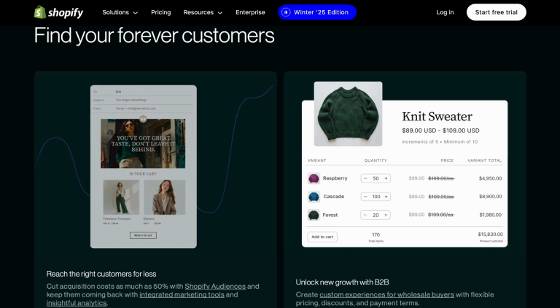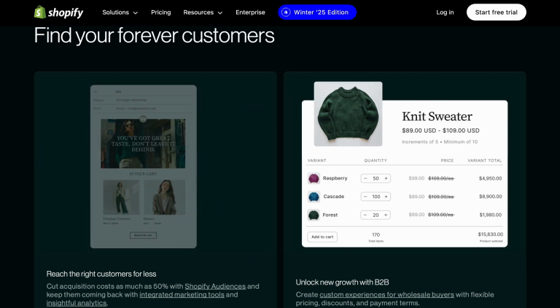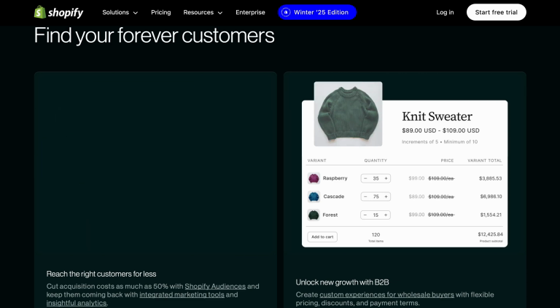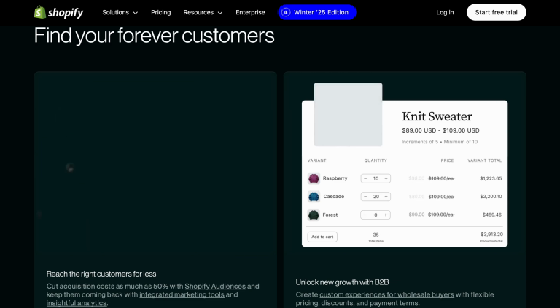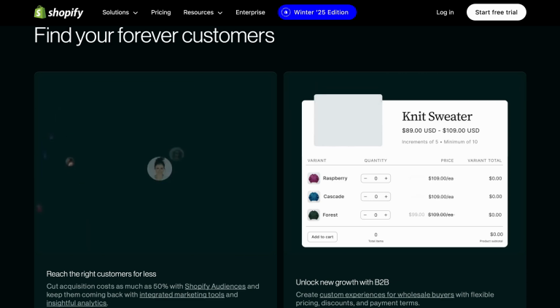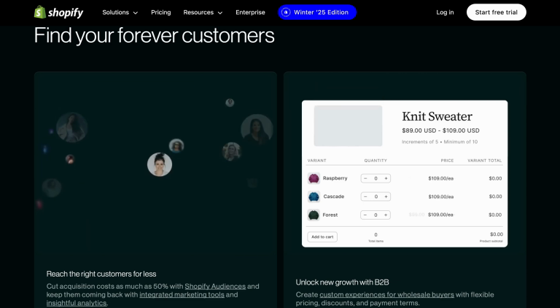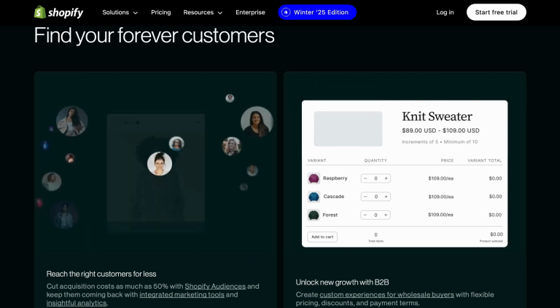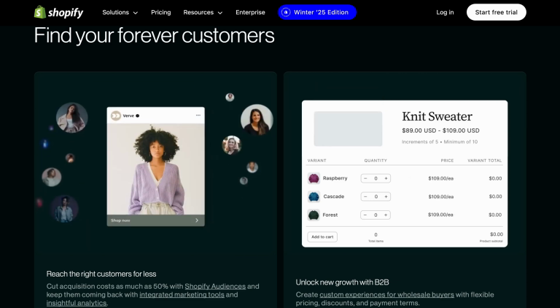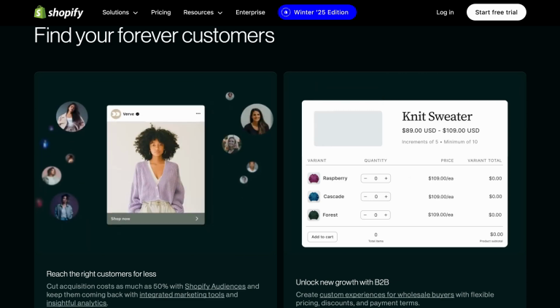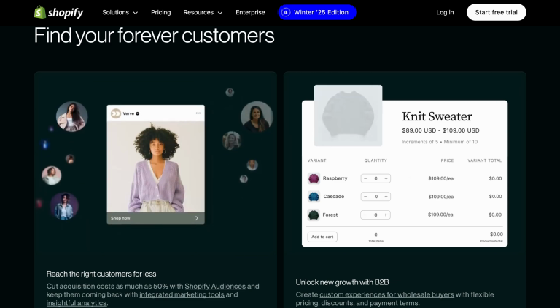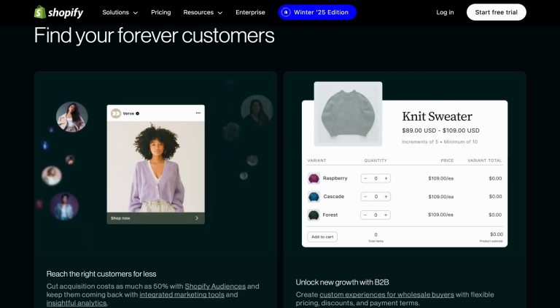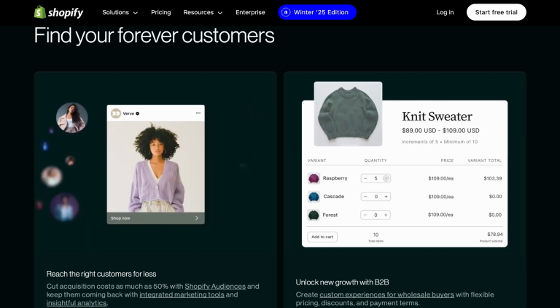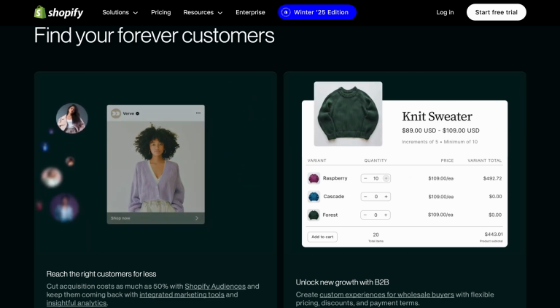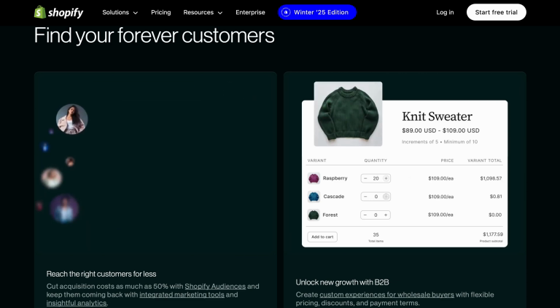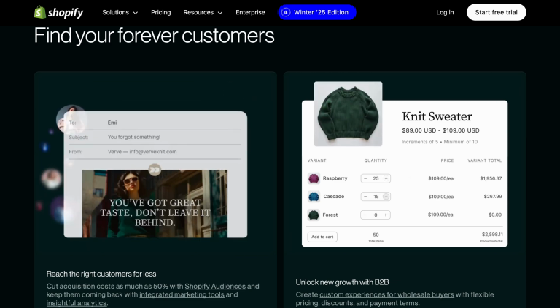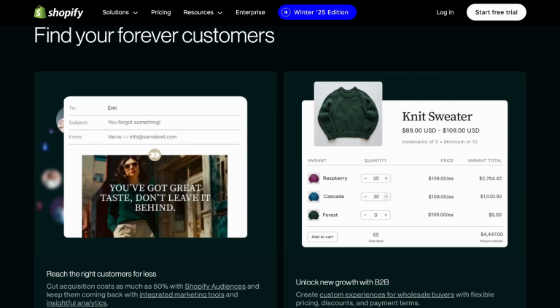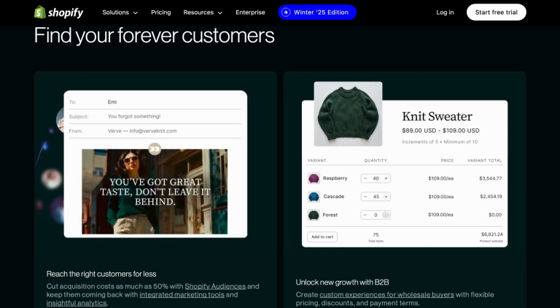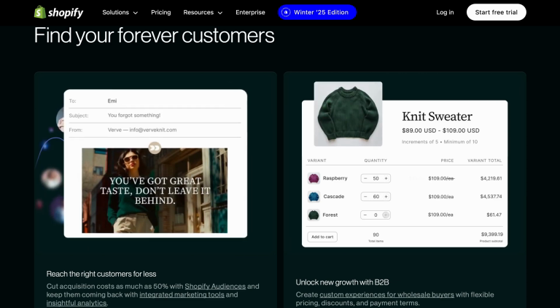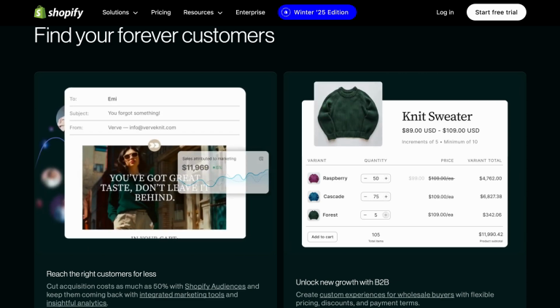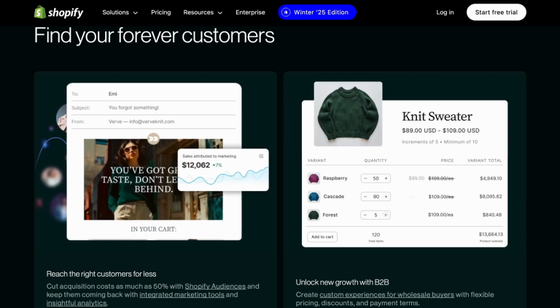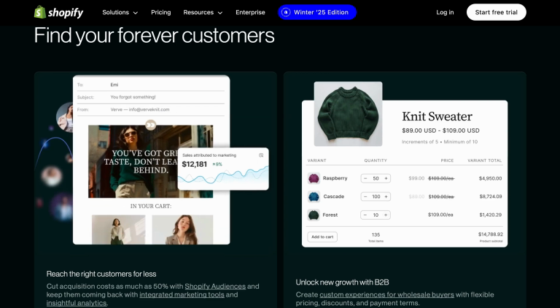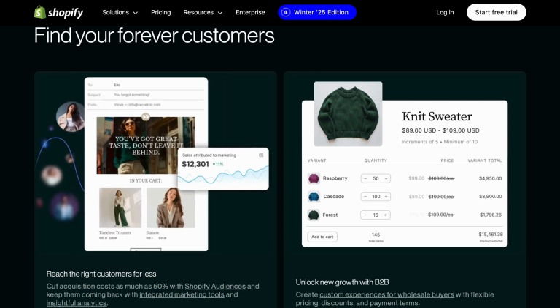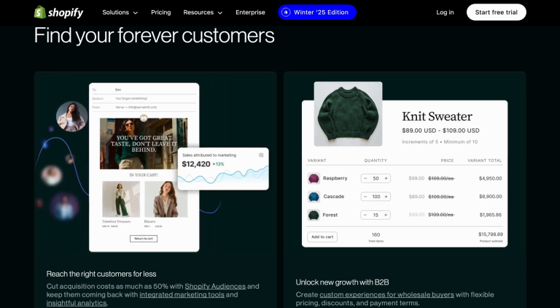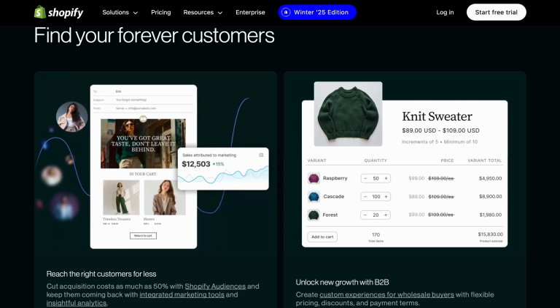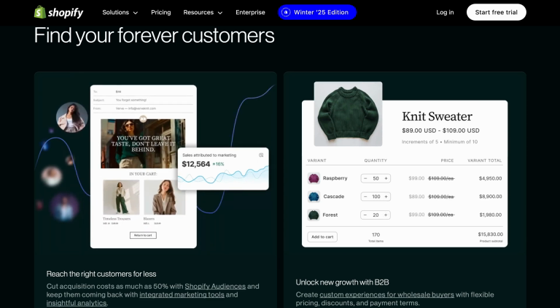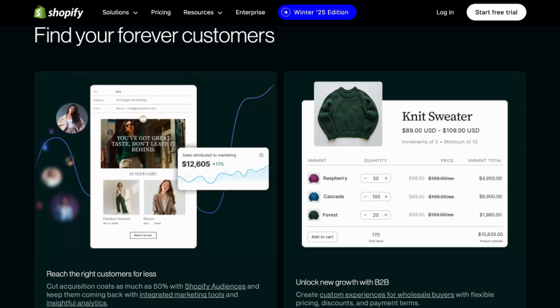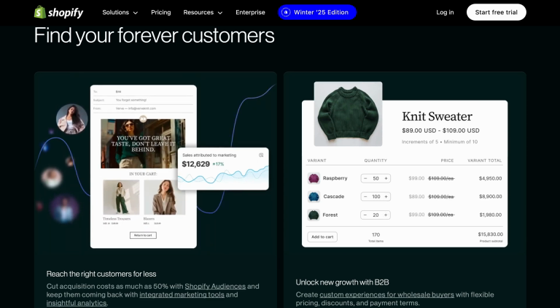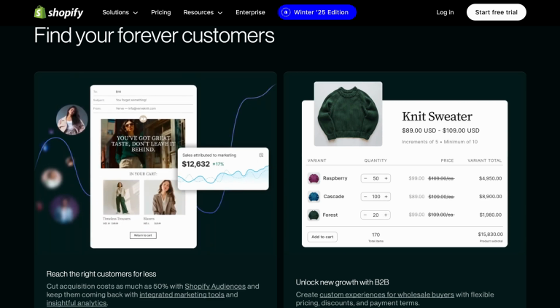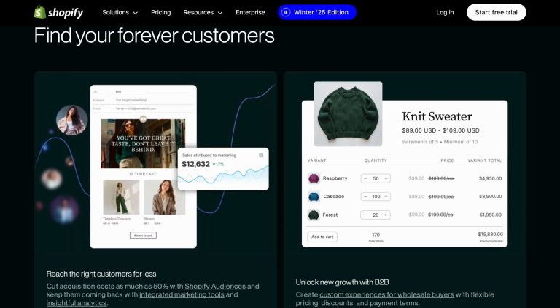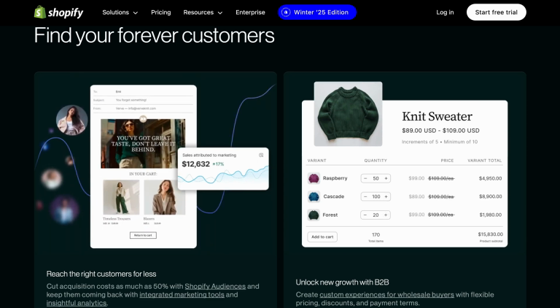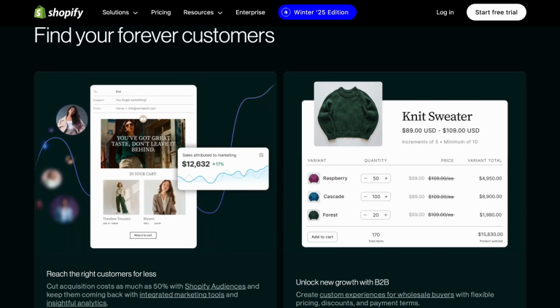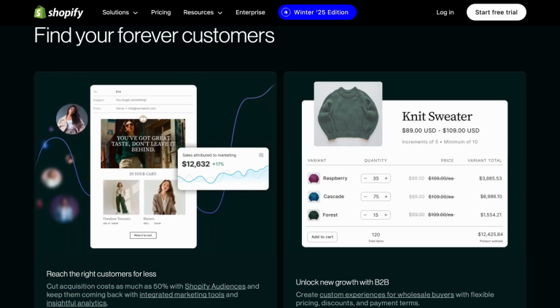Now, you might be wondering: how does this actually work? Or is it really free? And that's exactly what we're going to talk about.